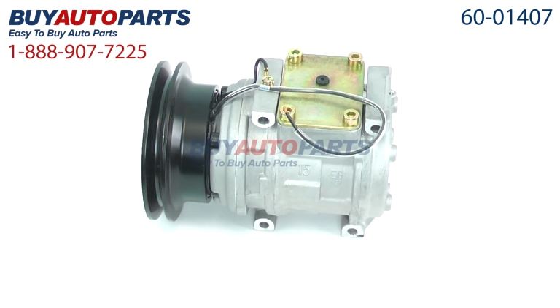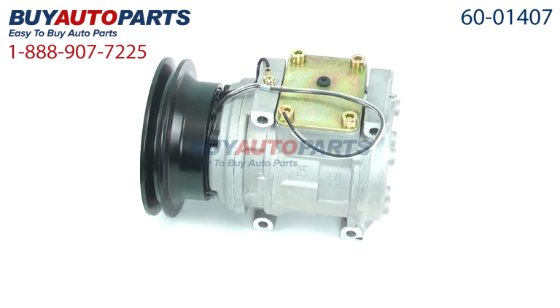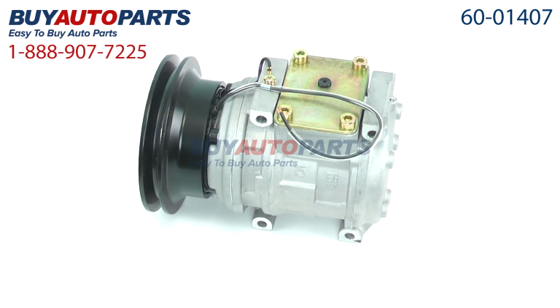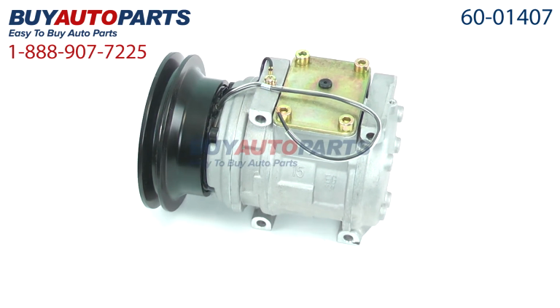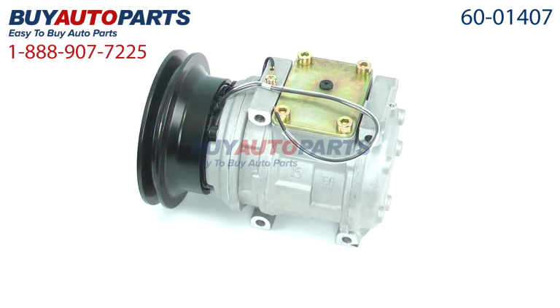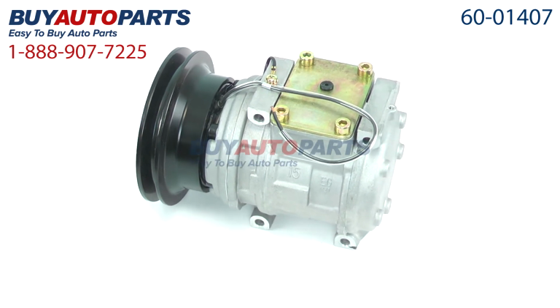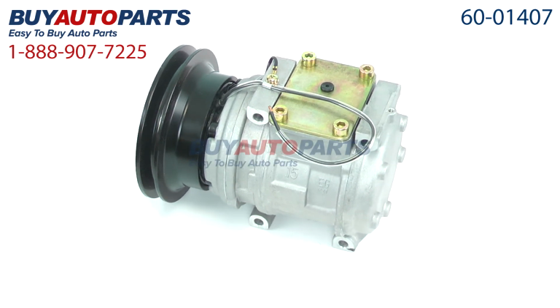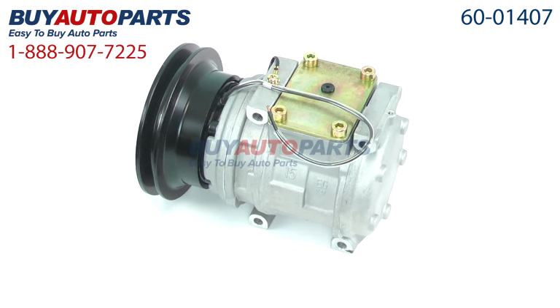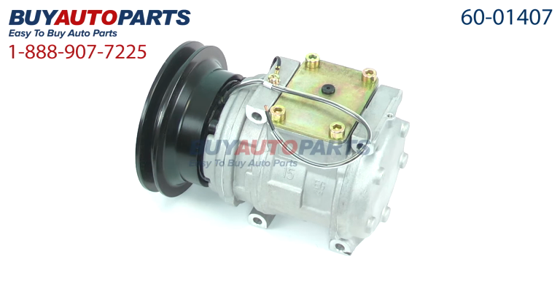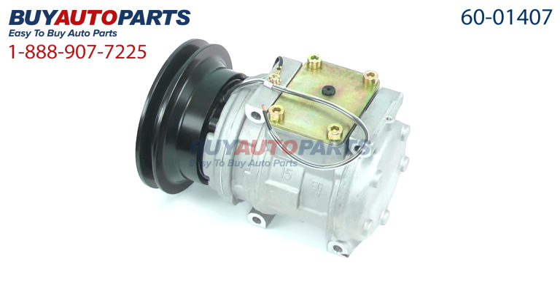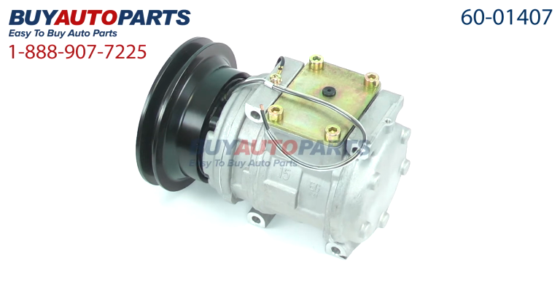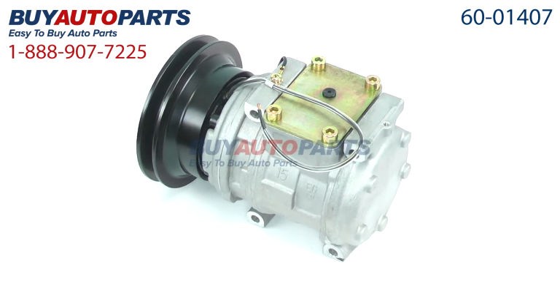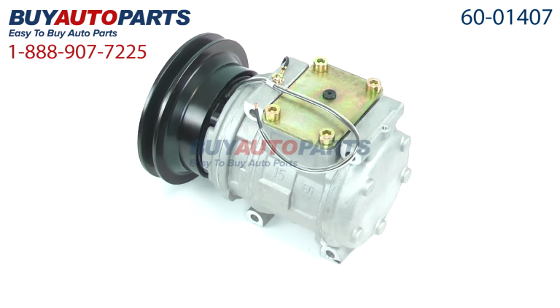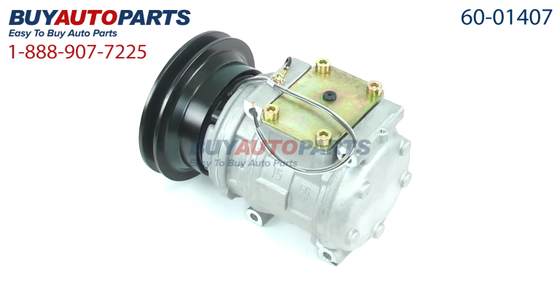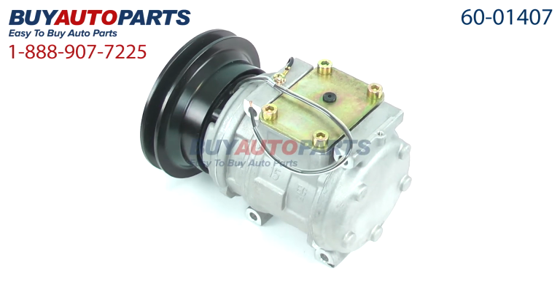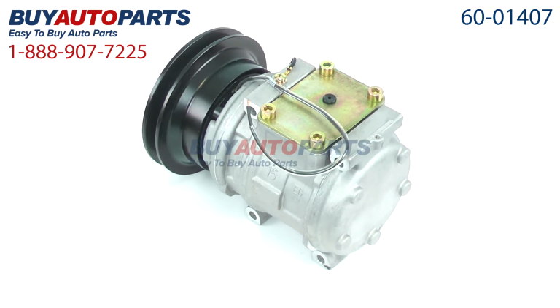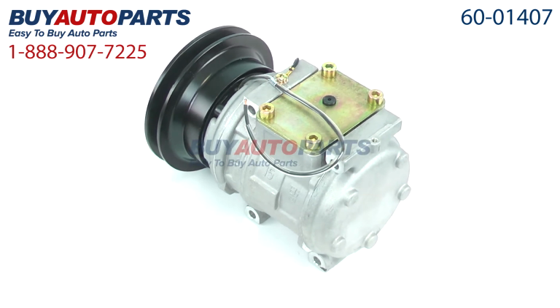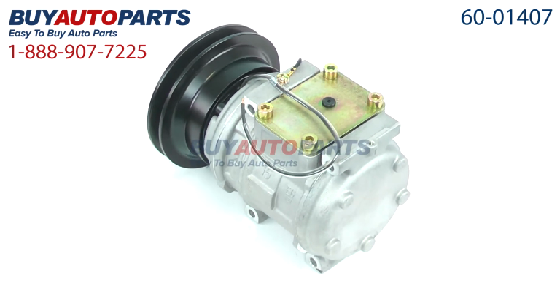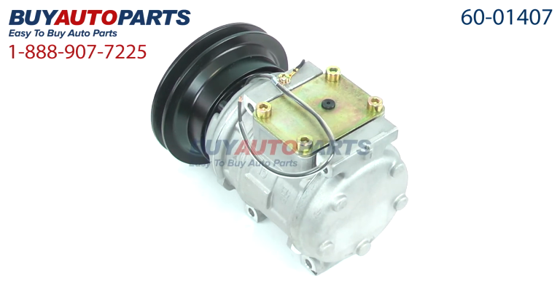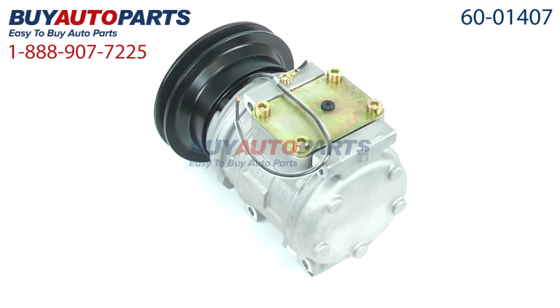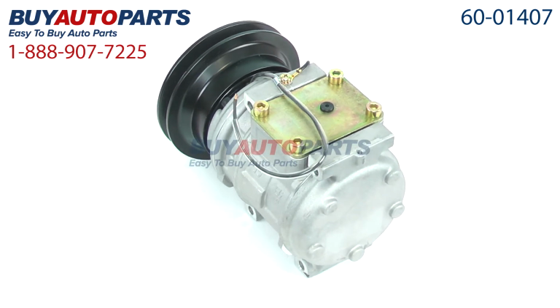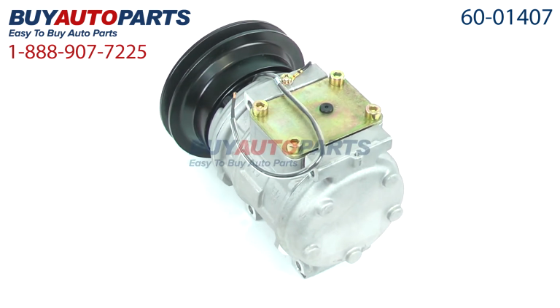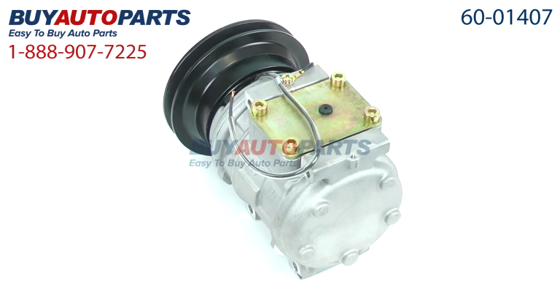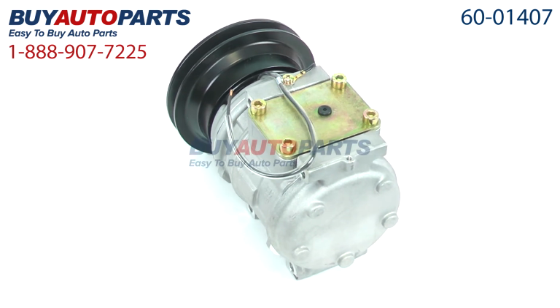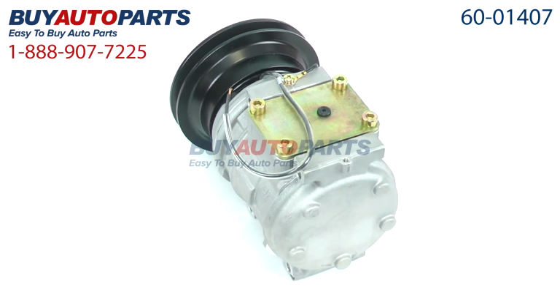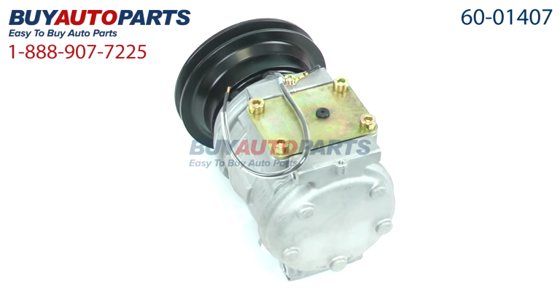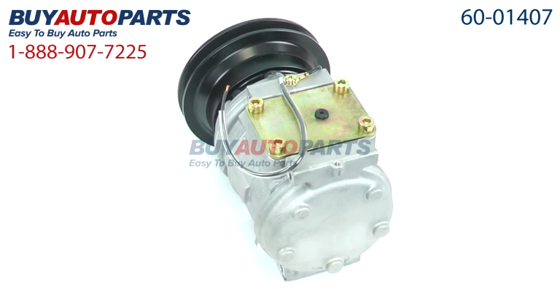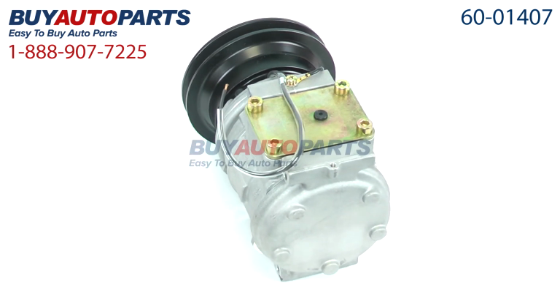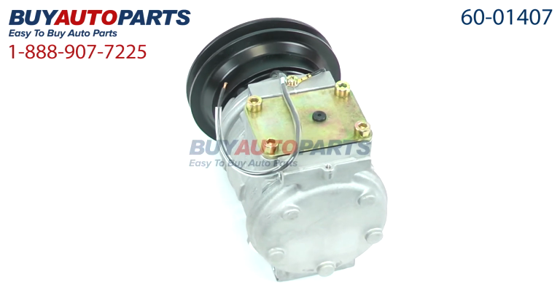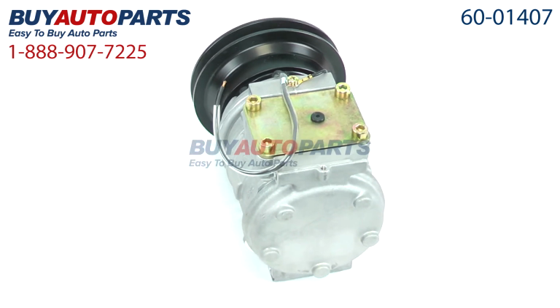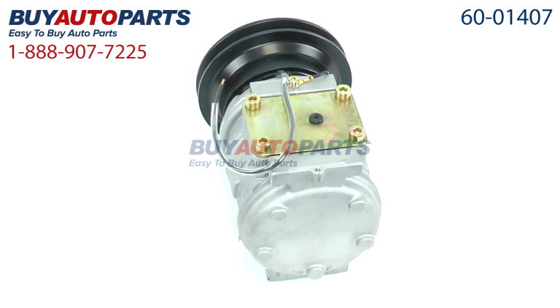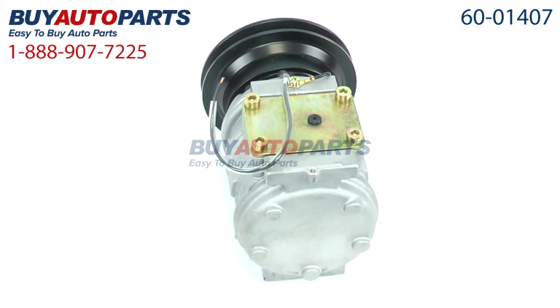Our AC repair kits include the compressor, dryer, expansion device, oil, and o-rings.